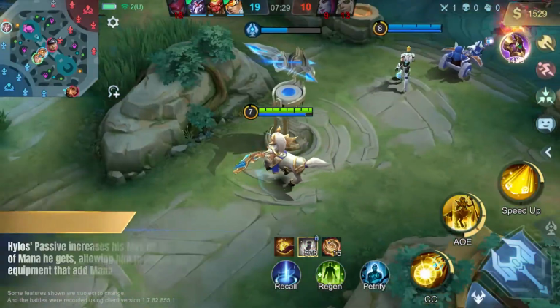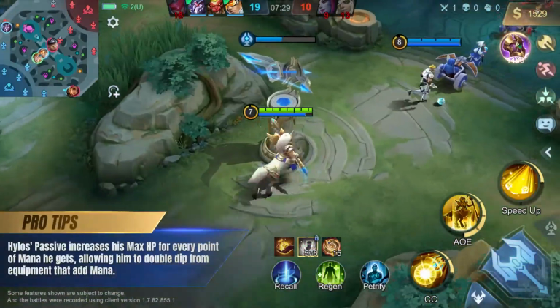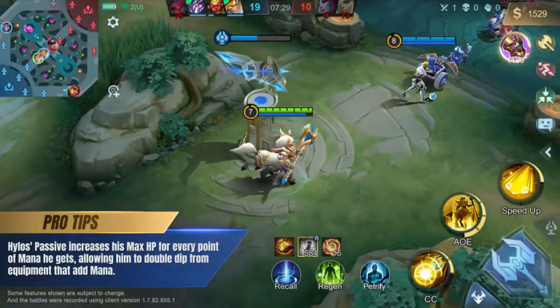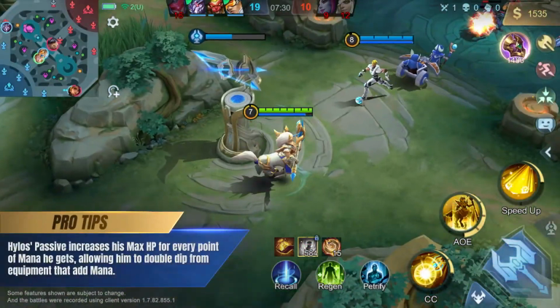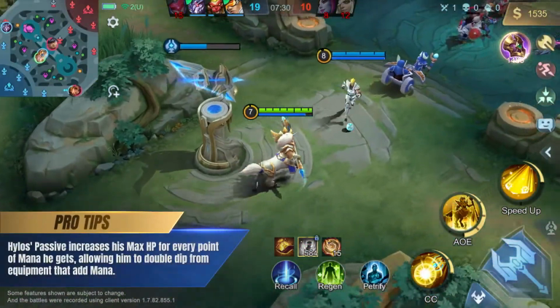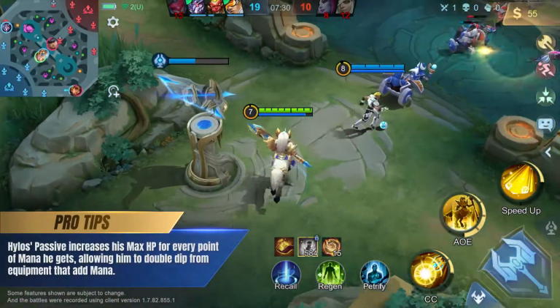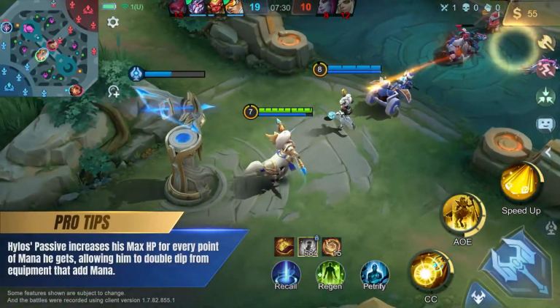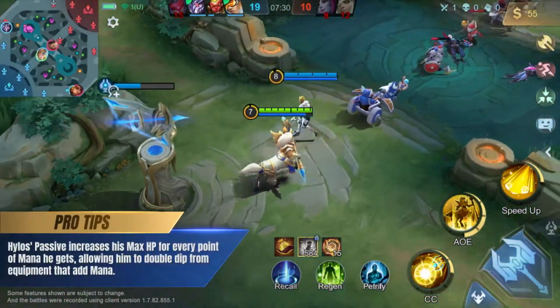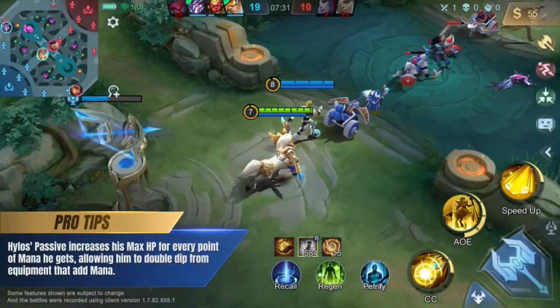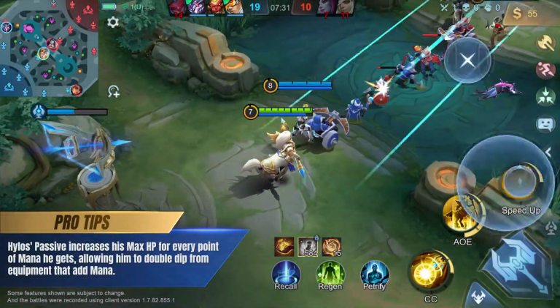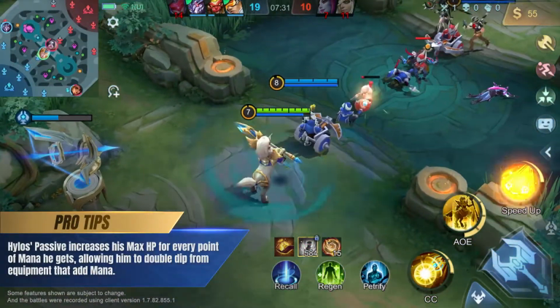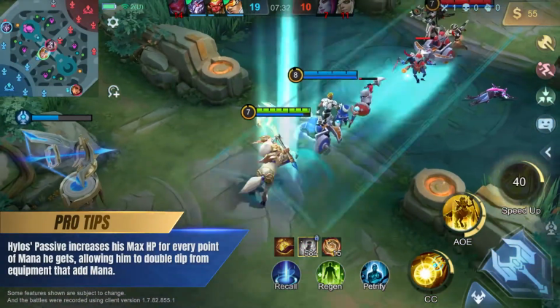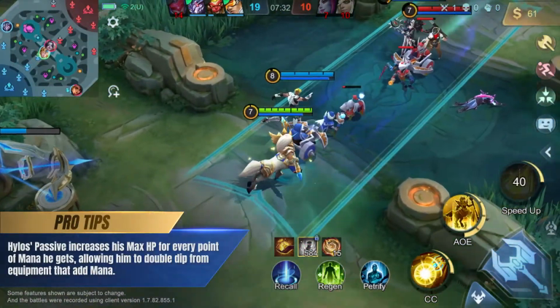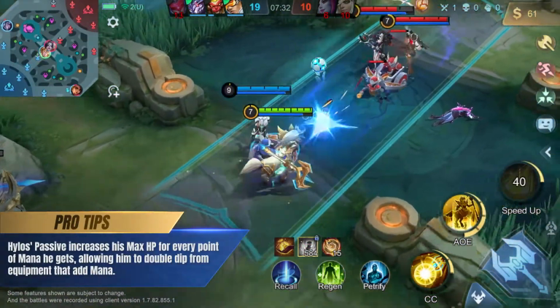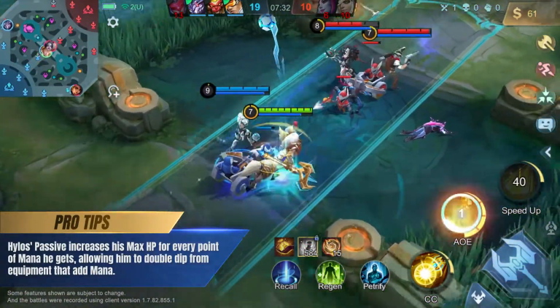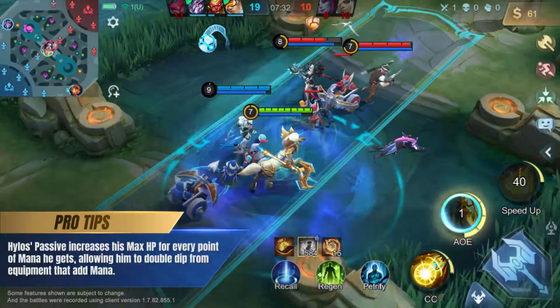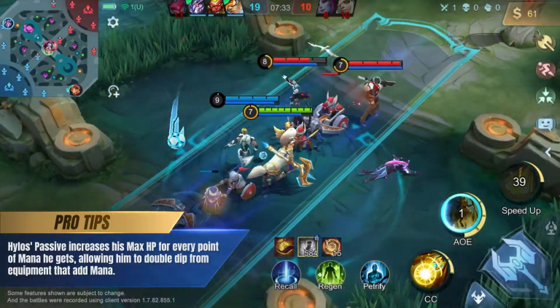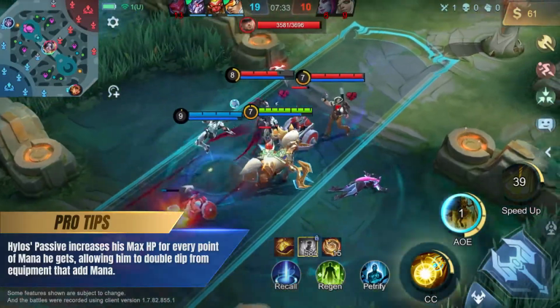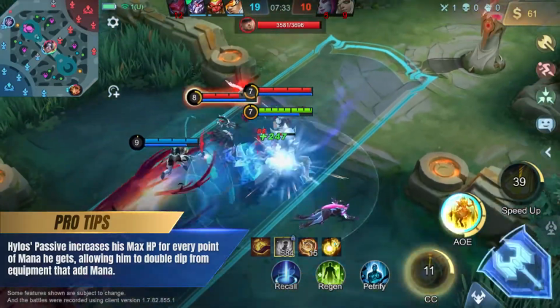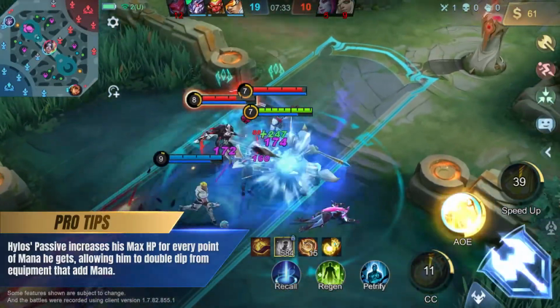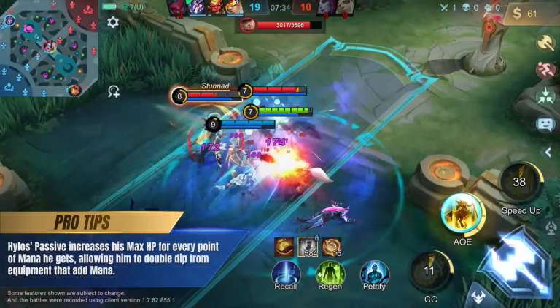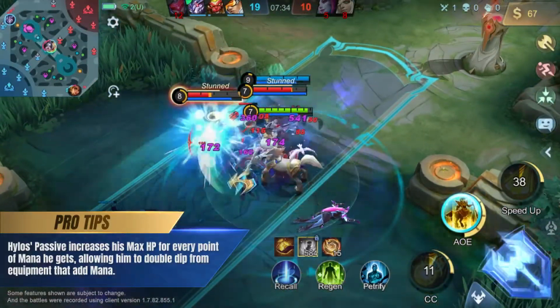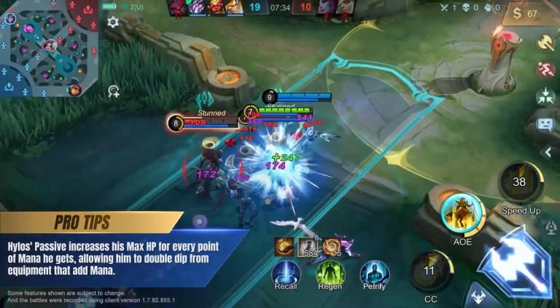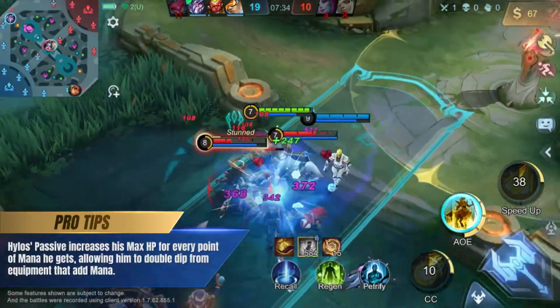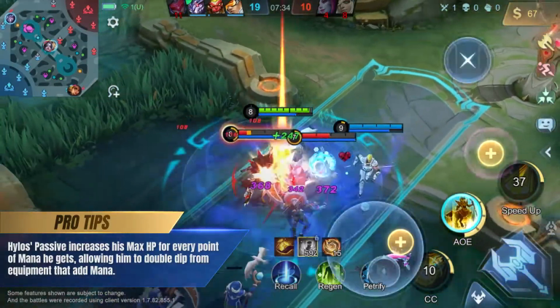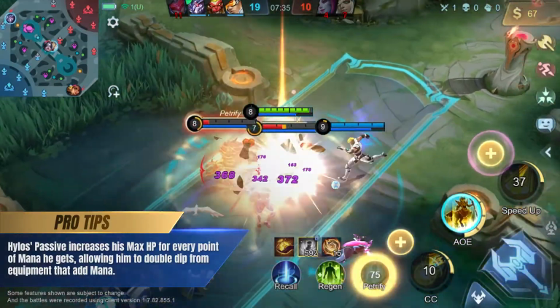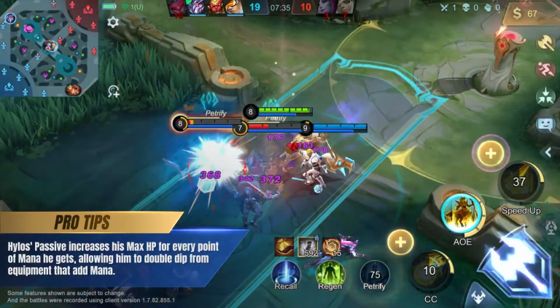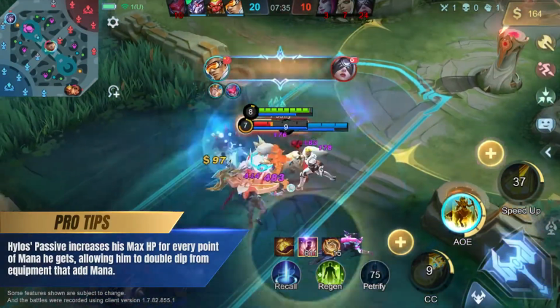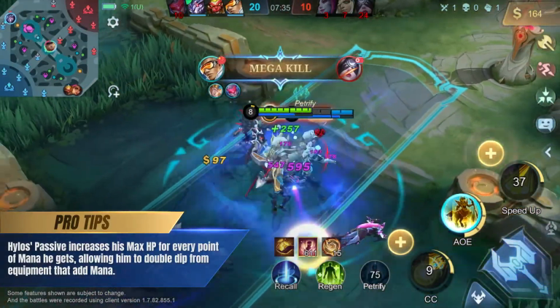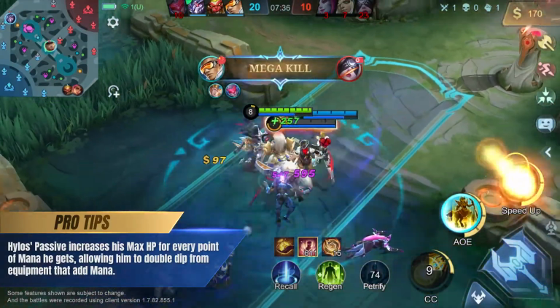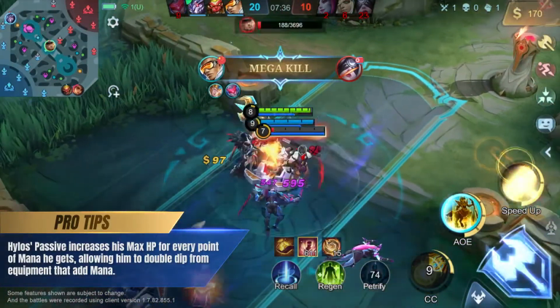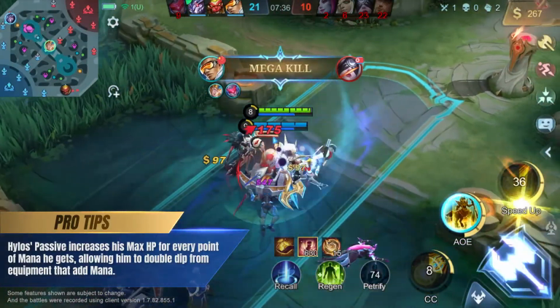Hylos's passive increases his max HP for every point of mana he gets, allowing him to double dip from equipment that adds mana.